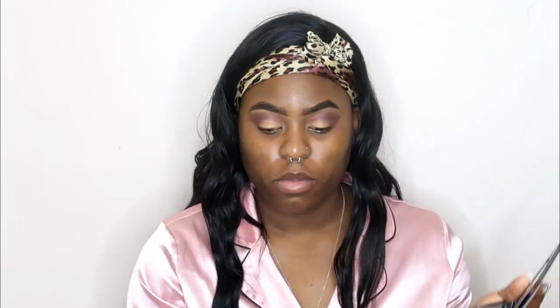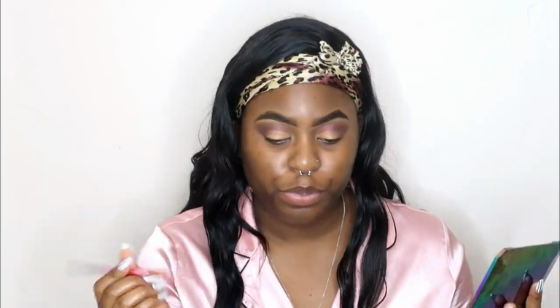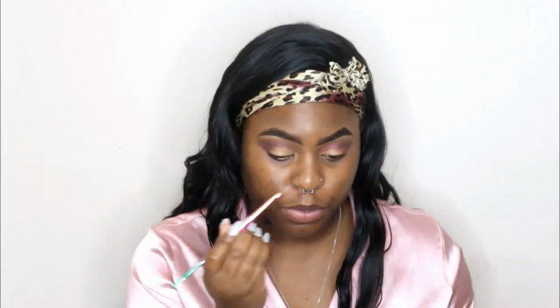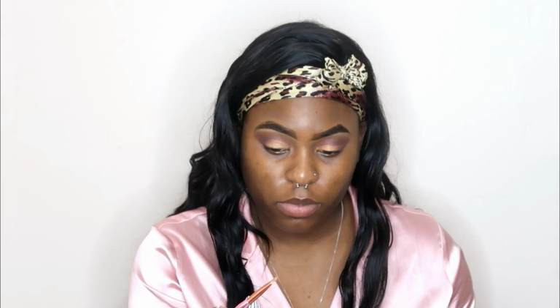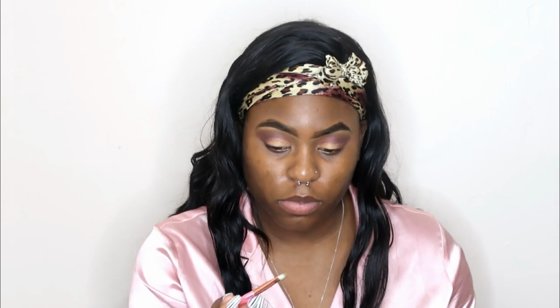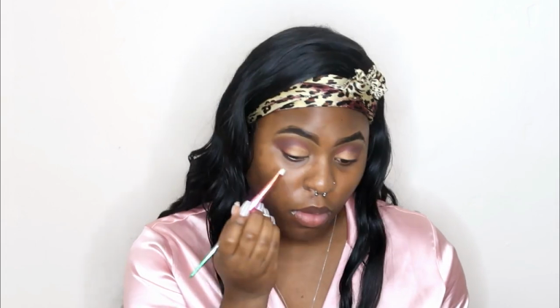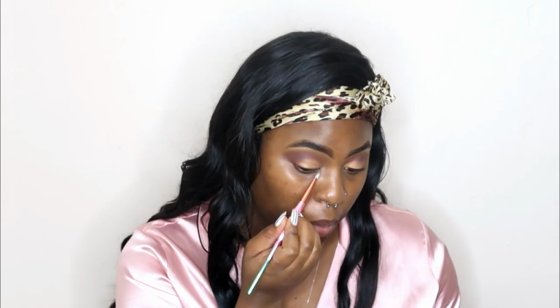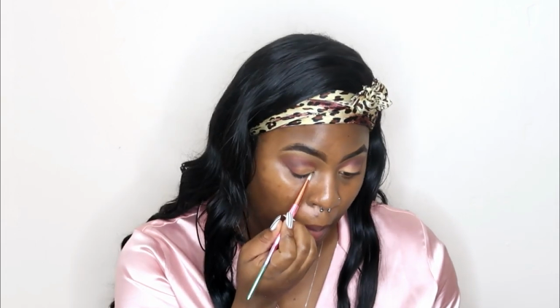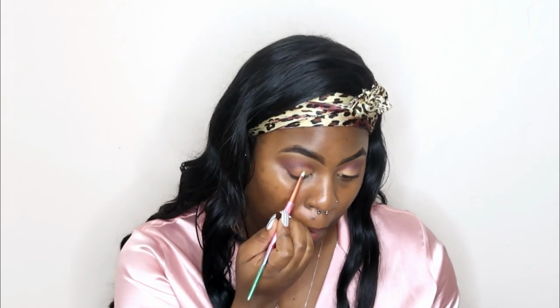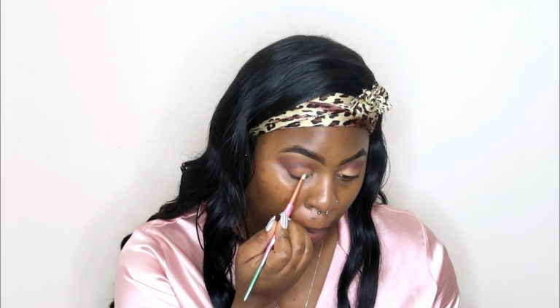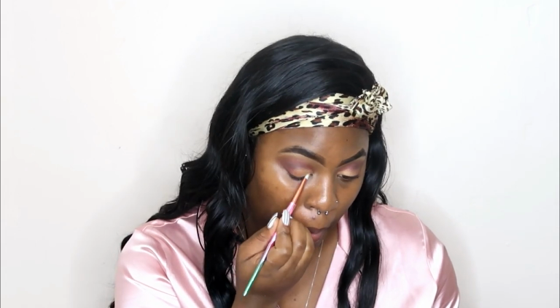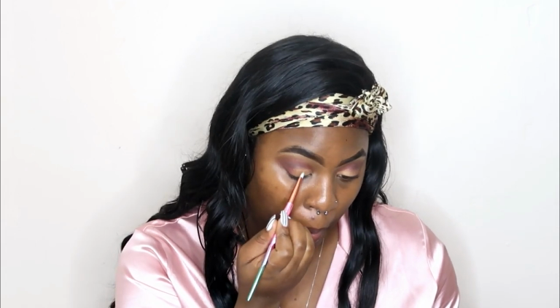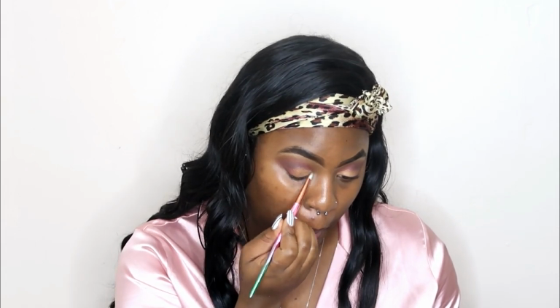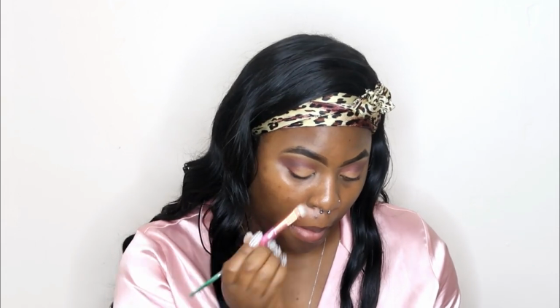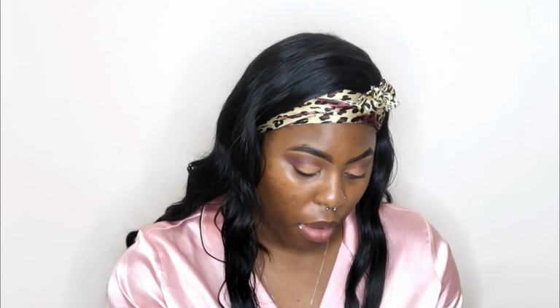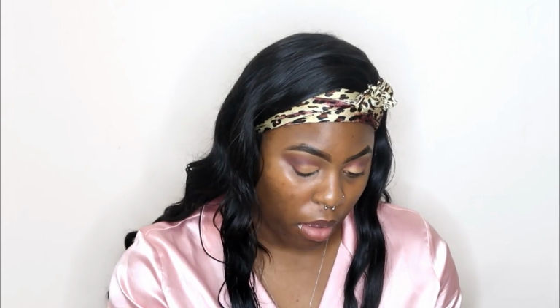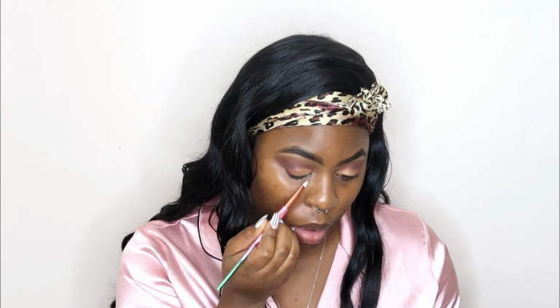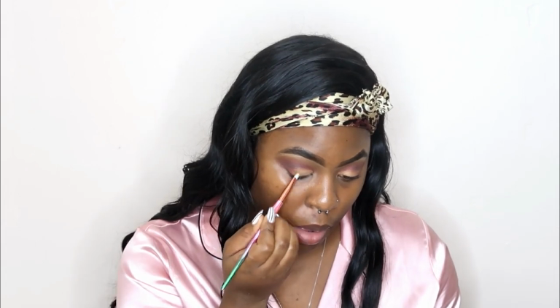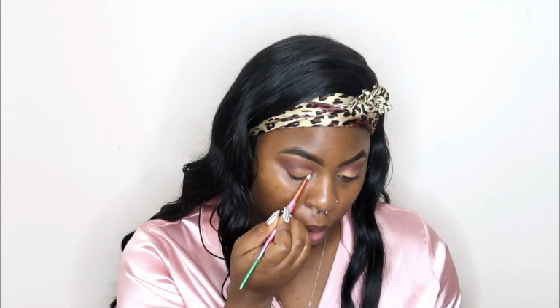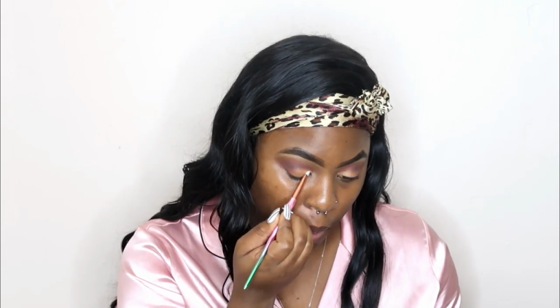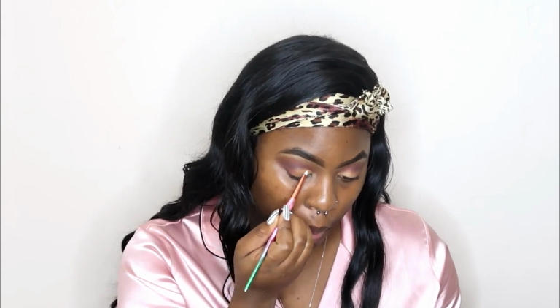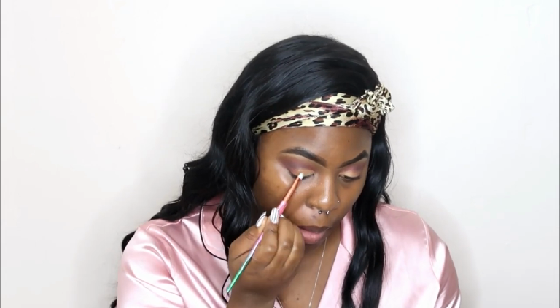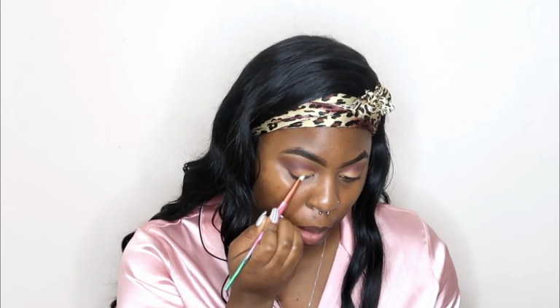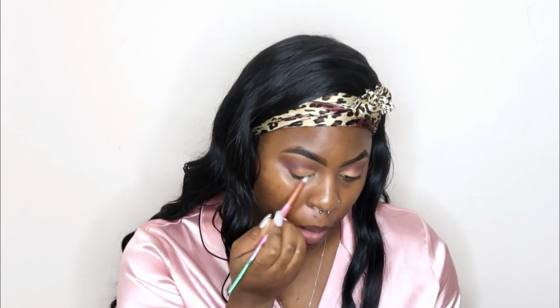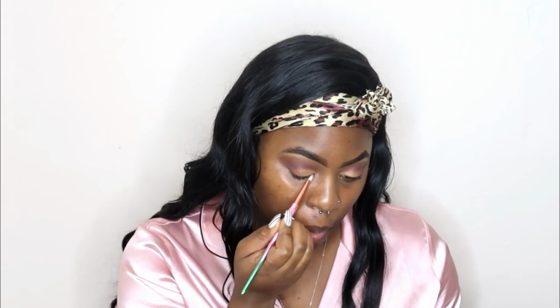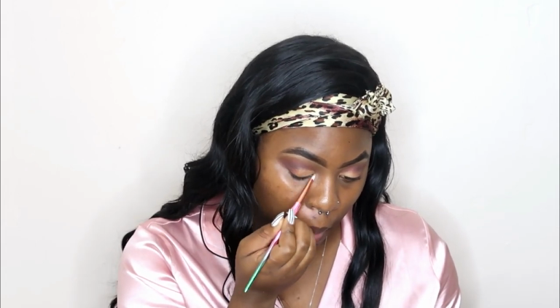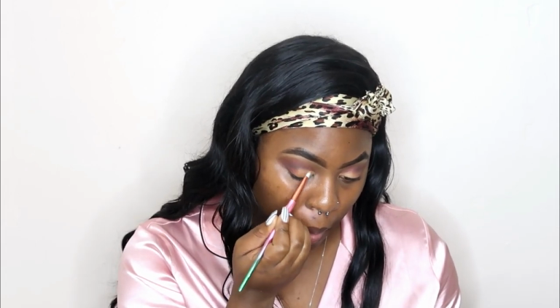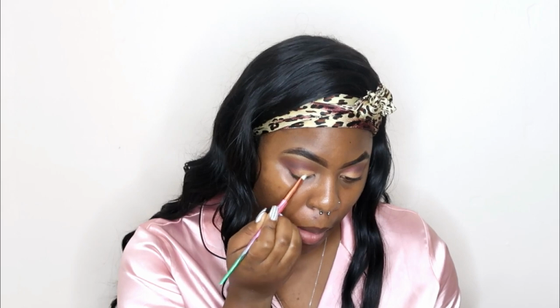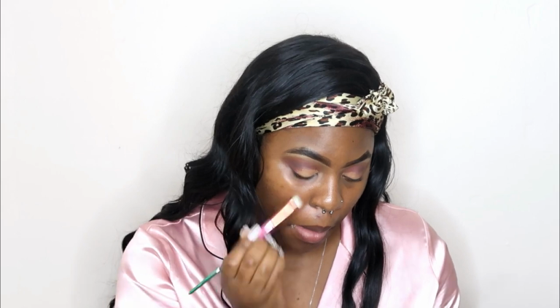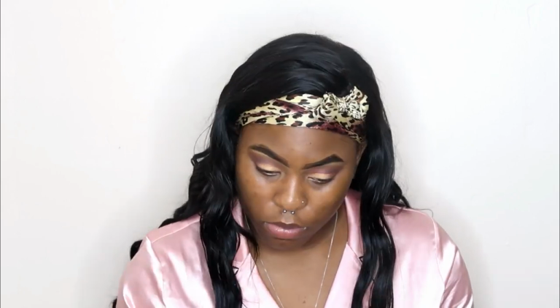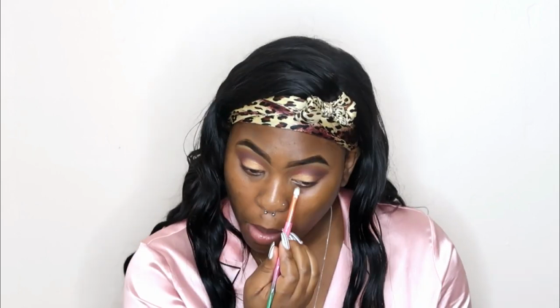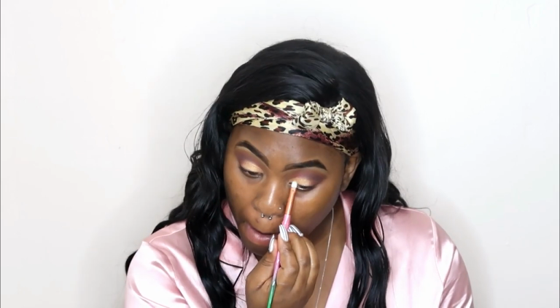I am just going over my inner lid portion of my eyes with this gold shimmer color from my Fenty Beauty palette.